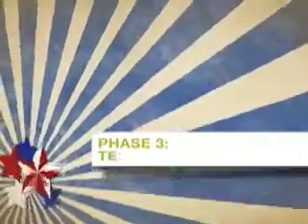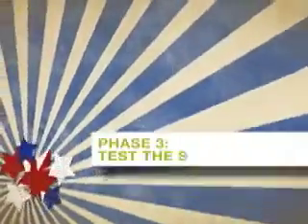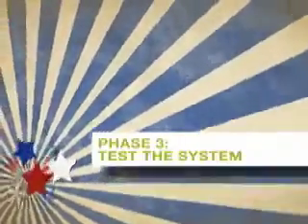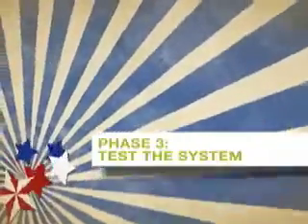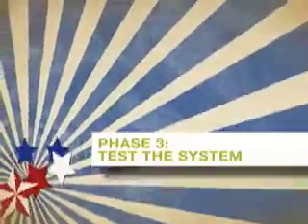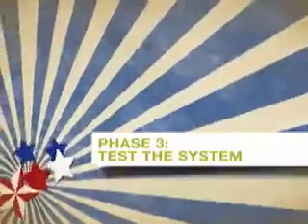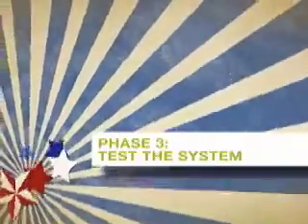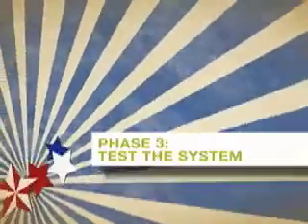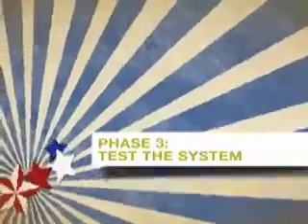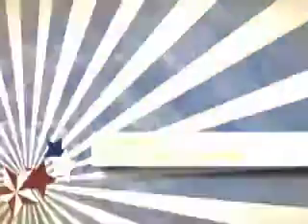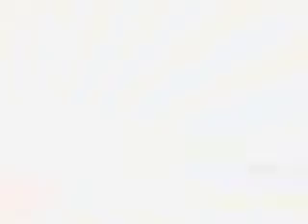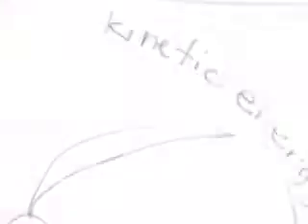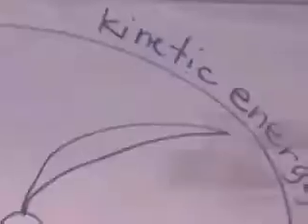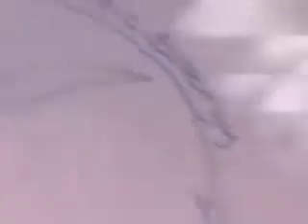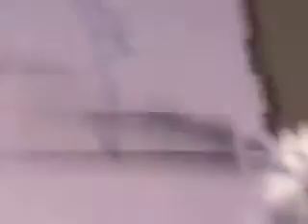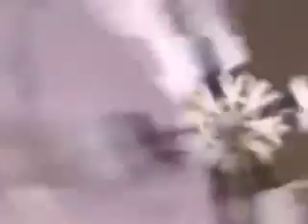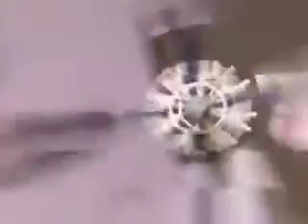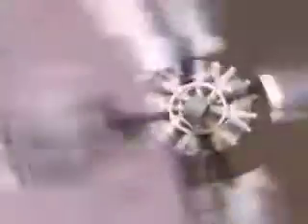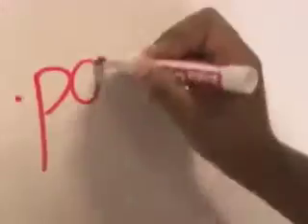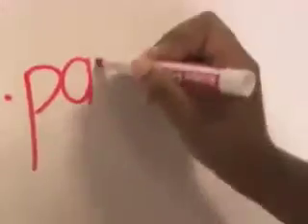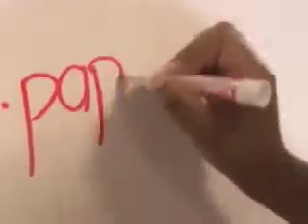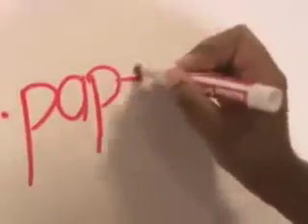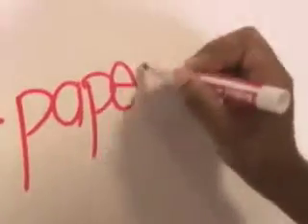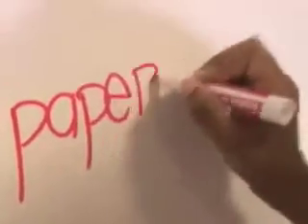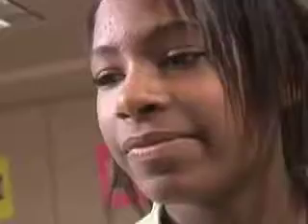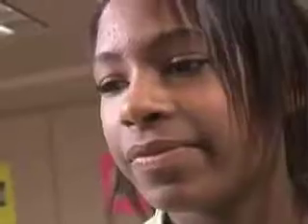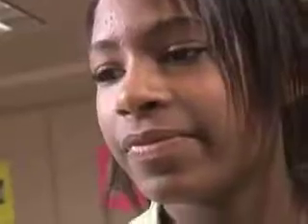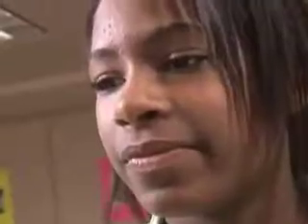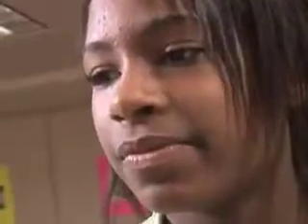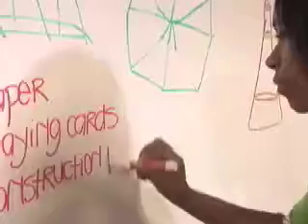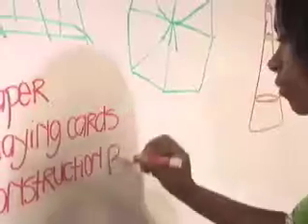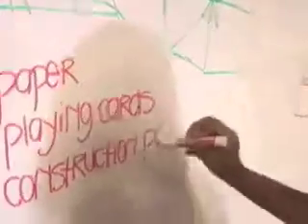On to the testing phase. The team has to decide on the material for the blades.